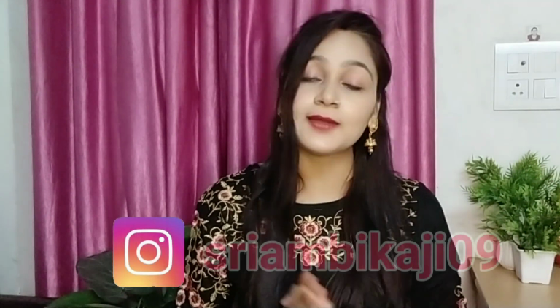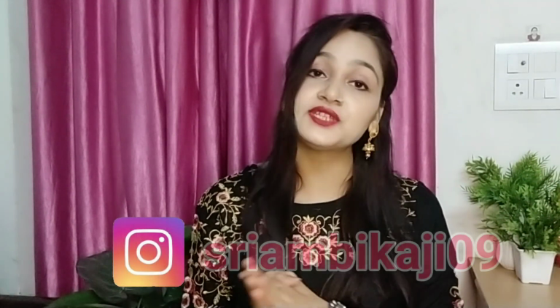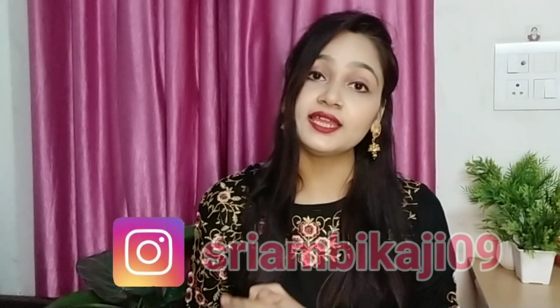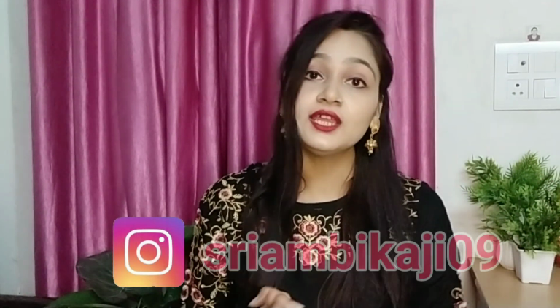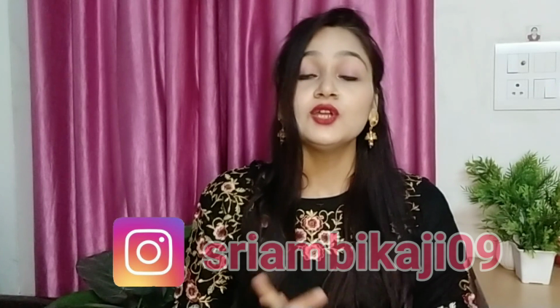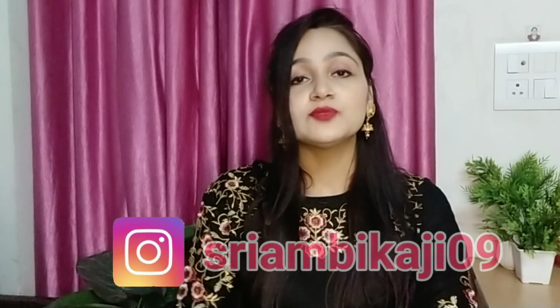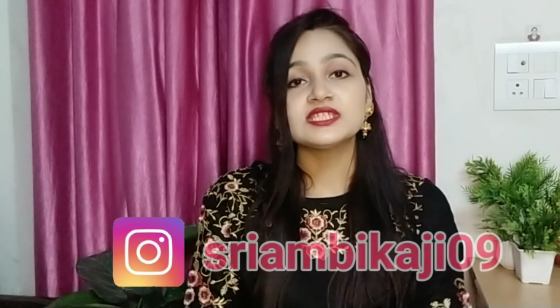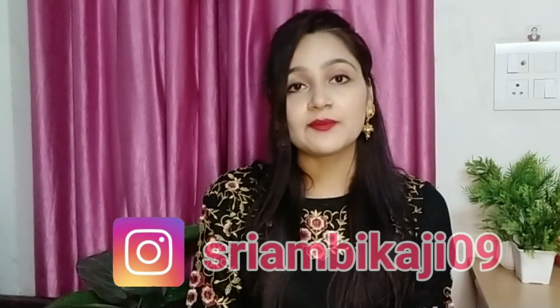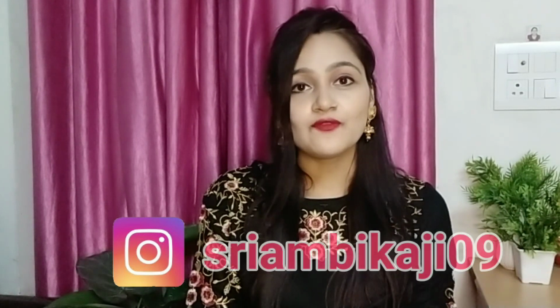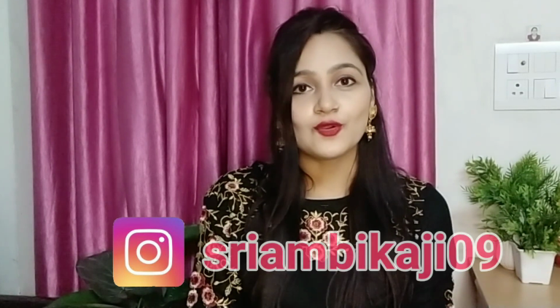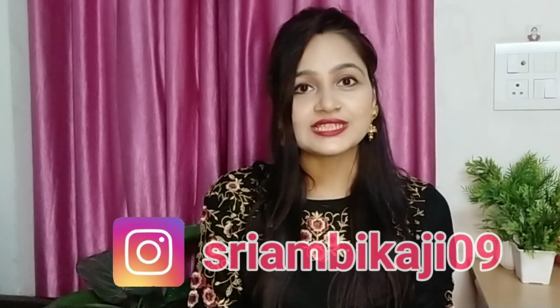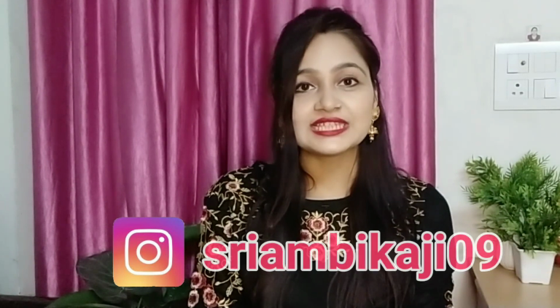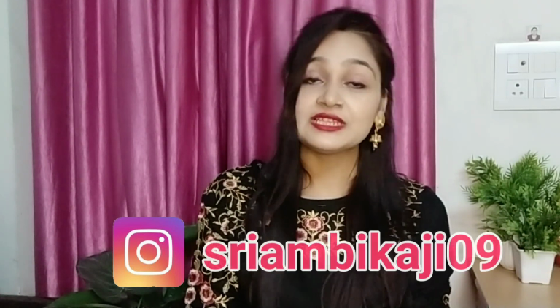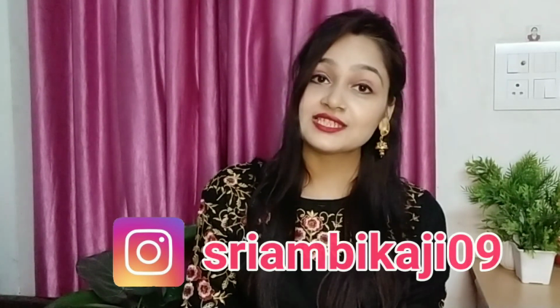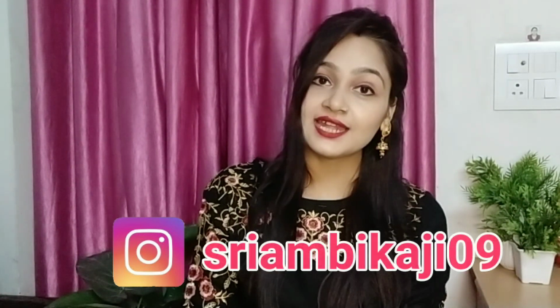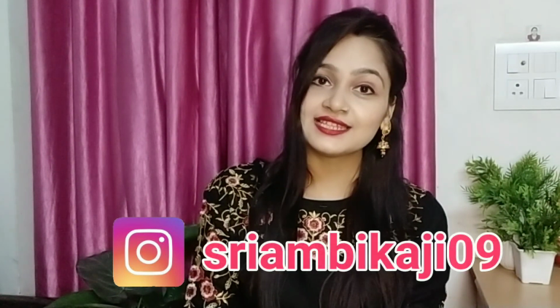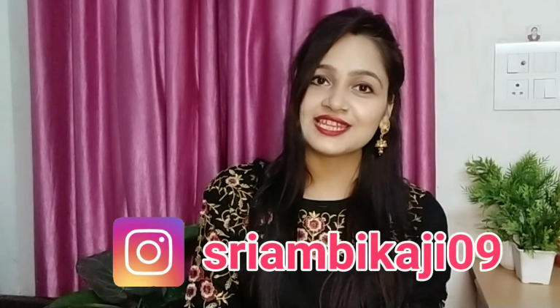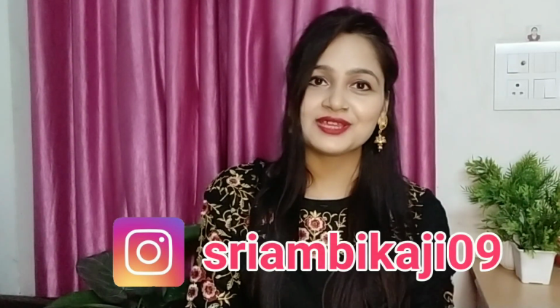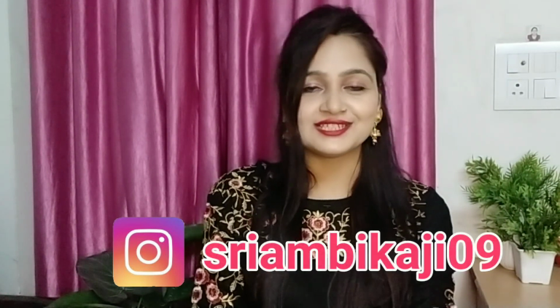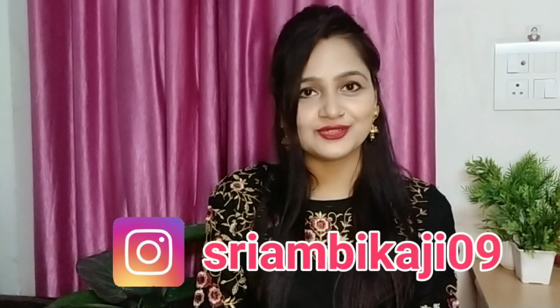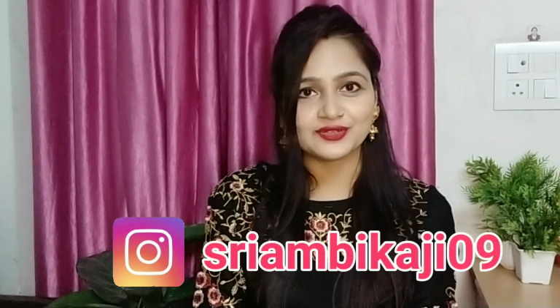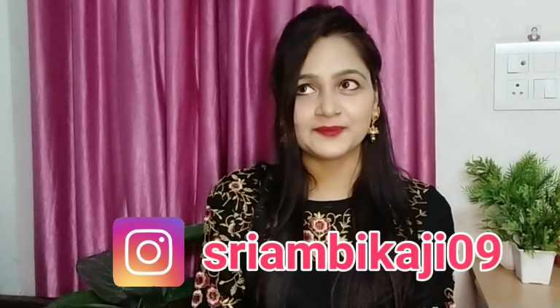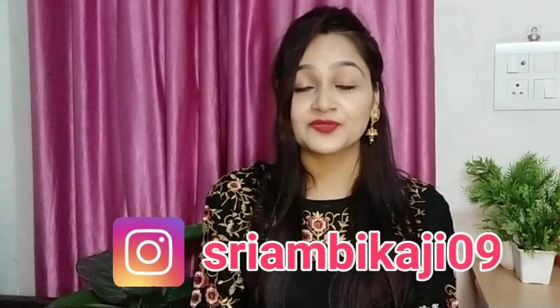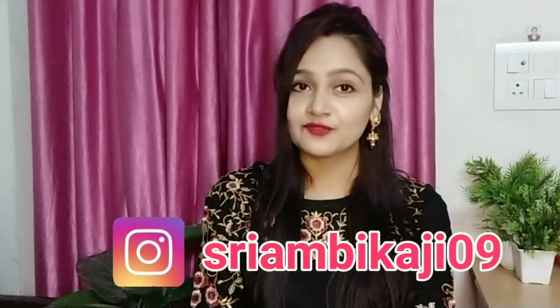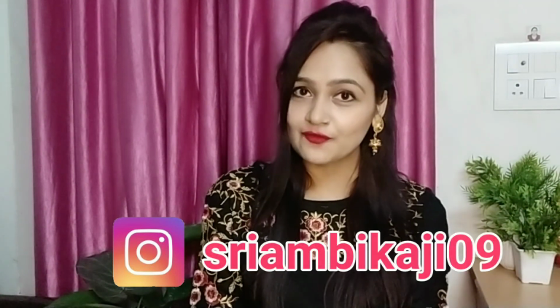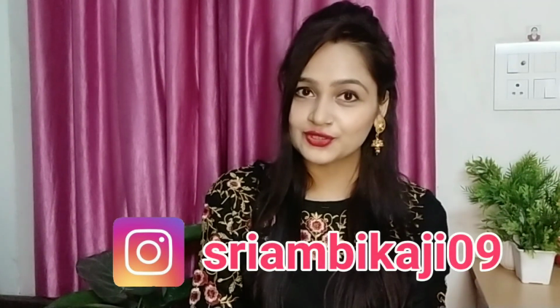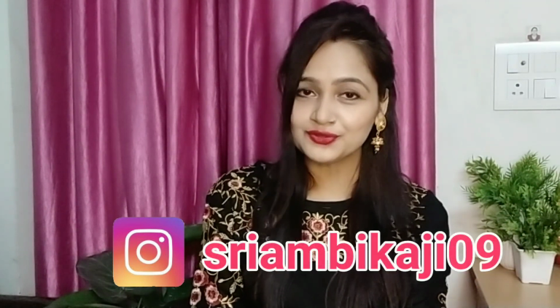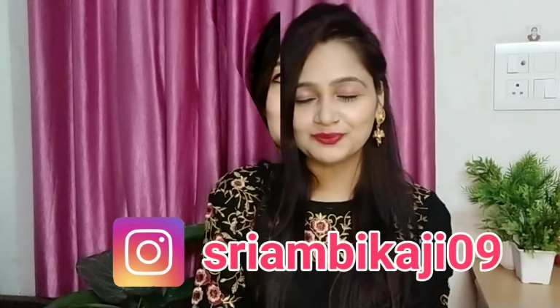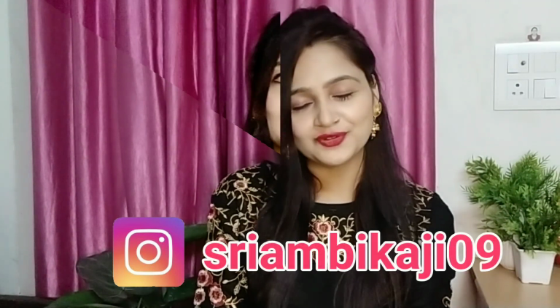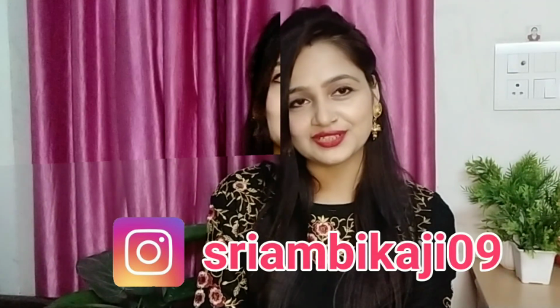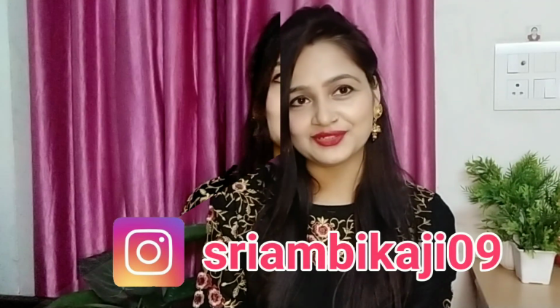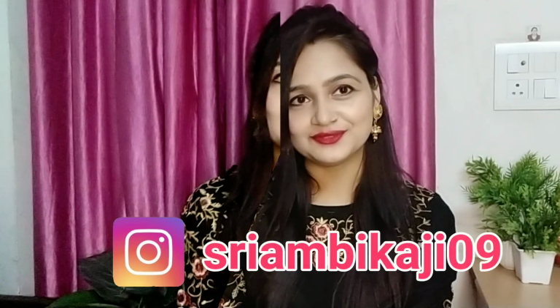And if you want to follow me on Instagram, you will find me on Instagram. So let's move on to the video.